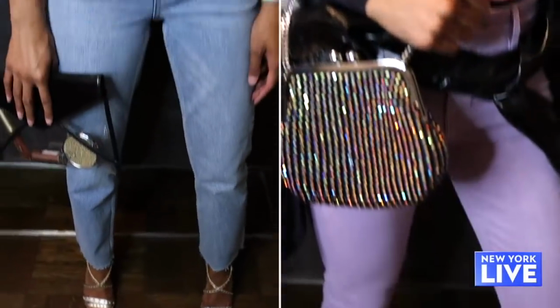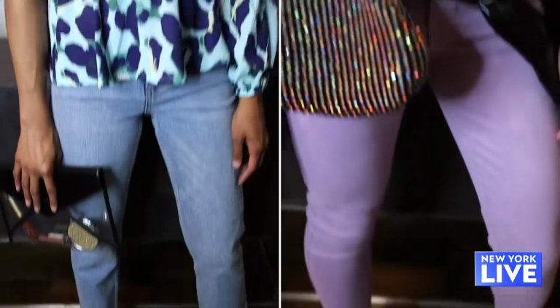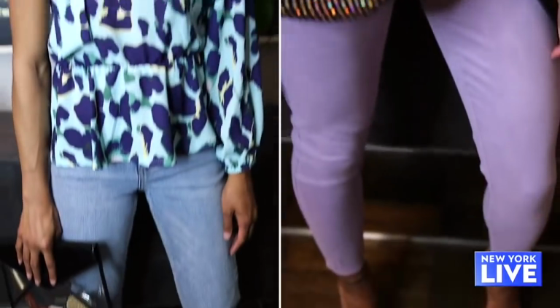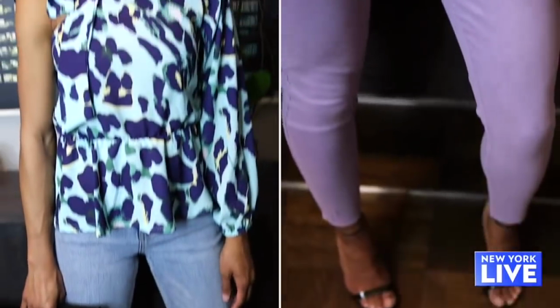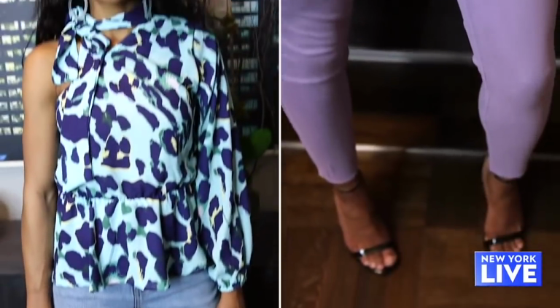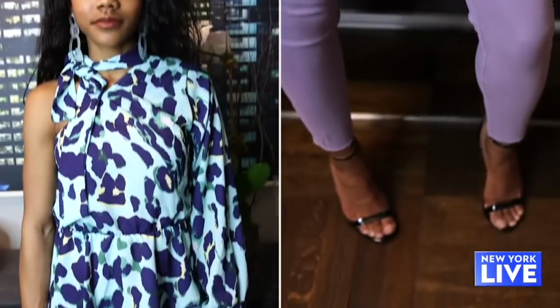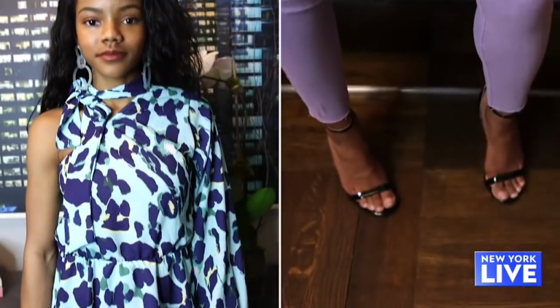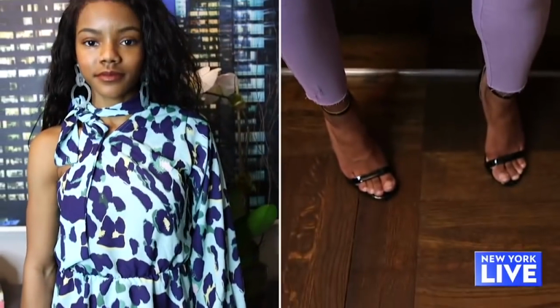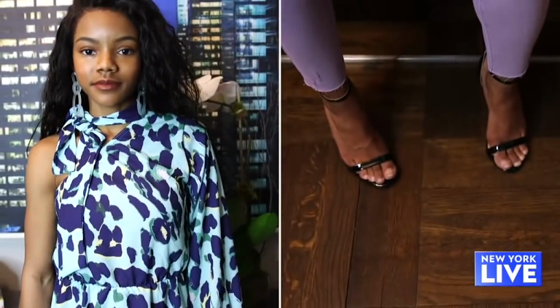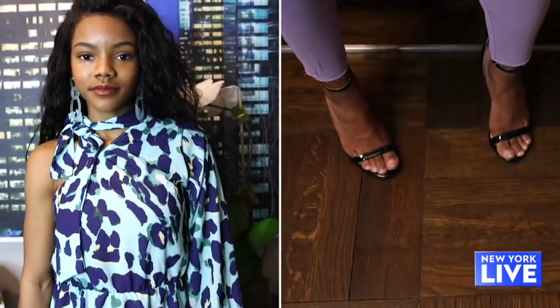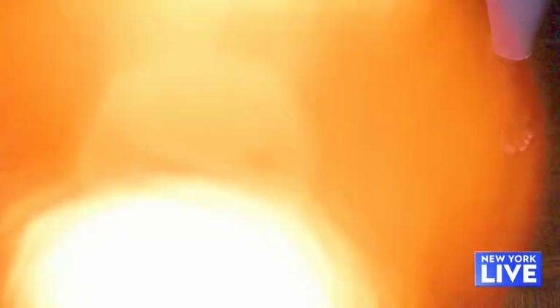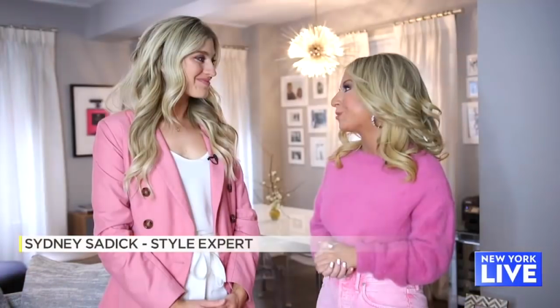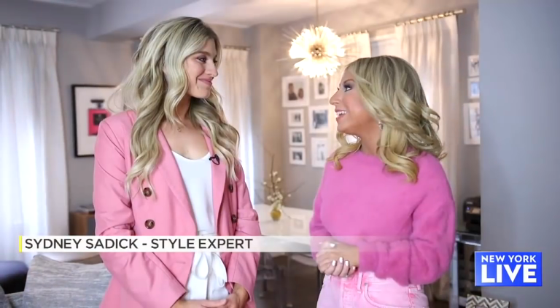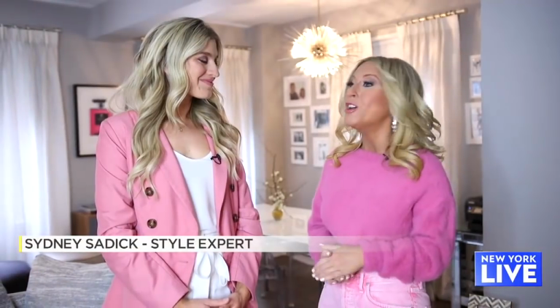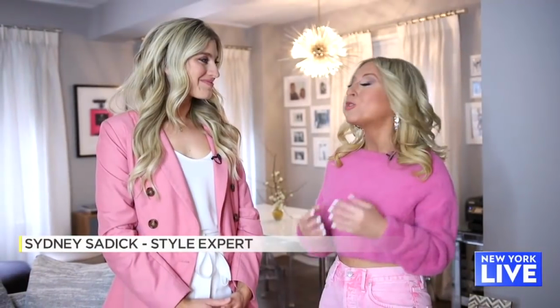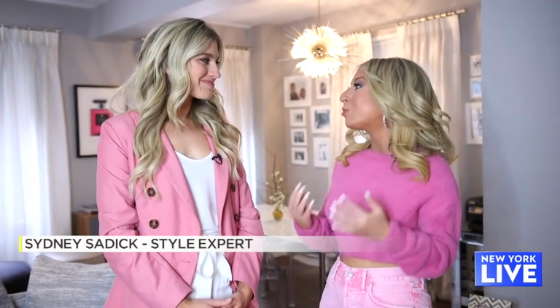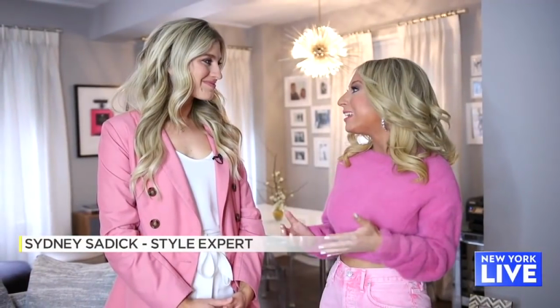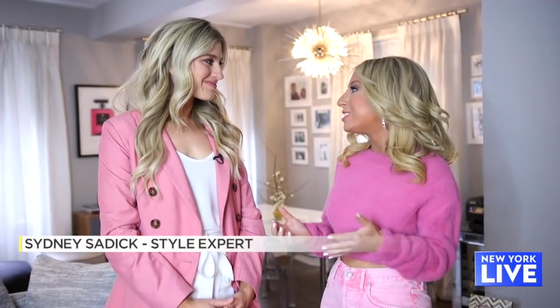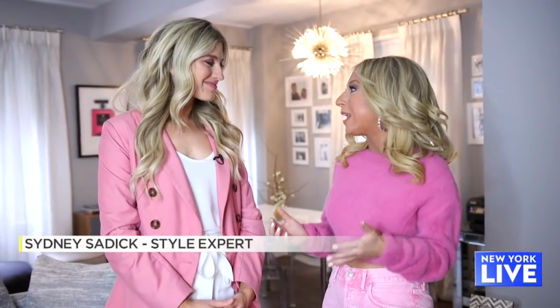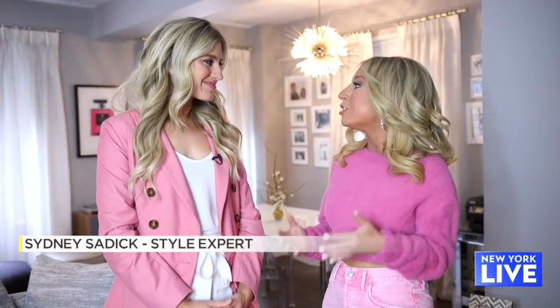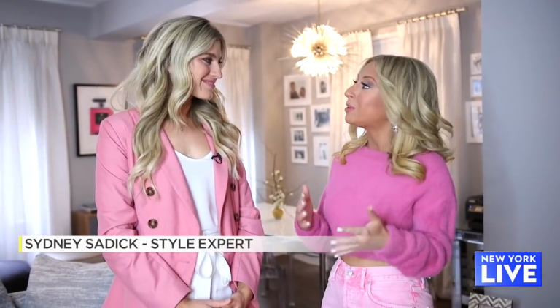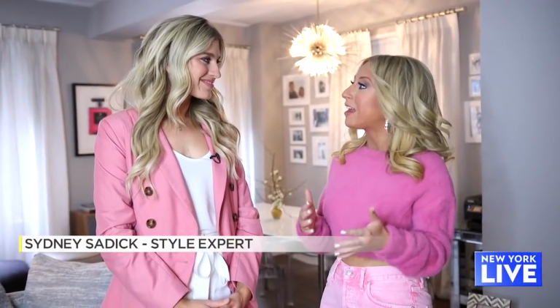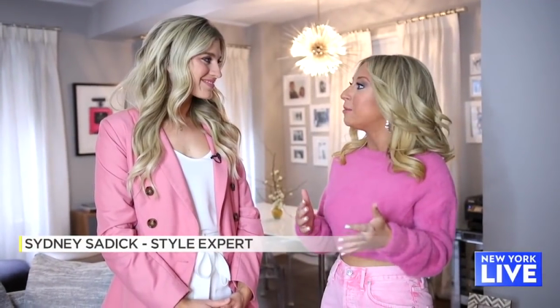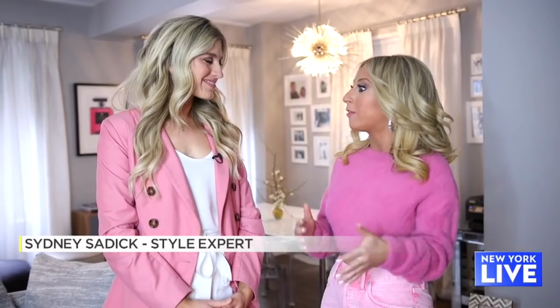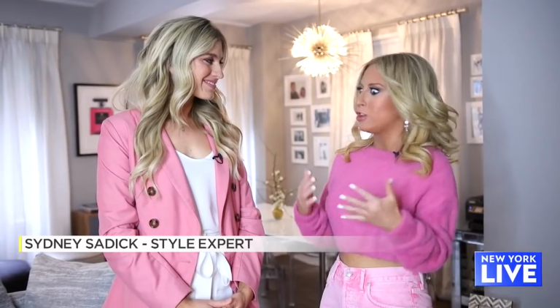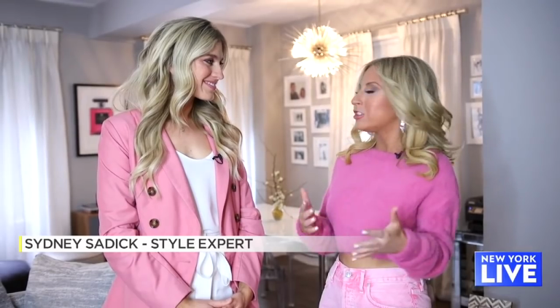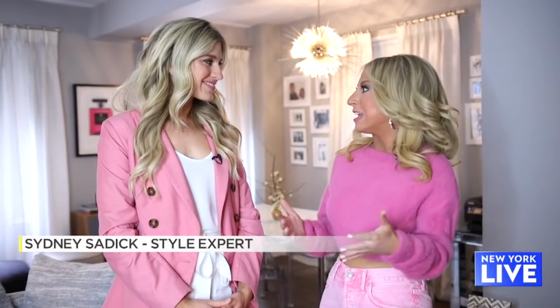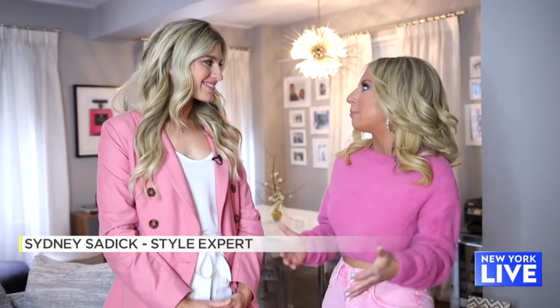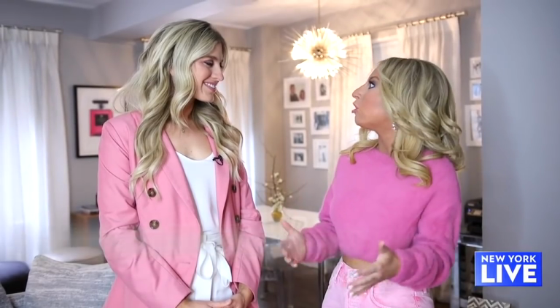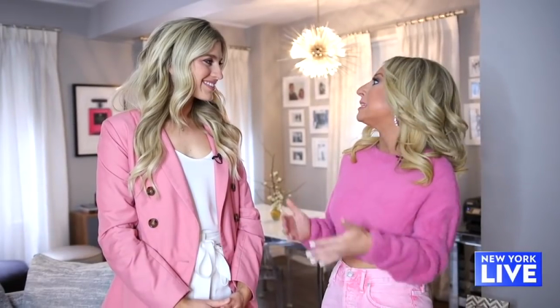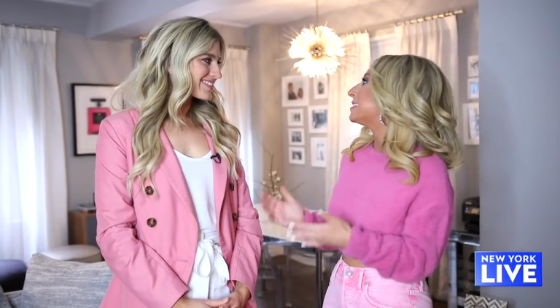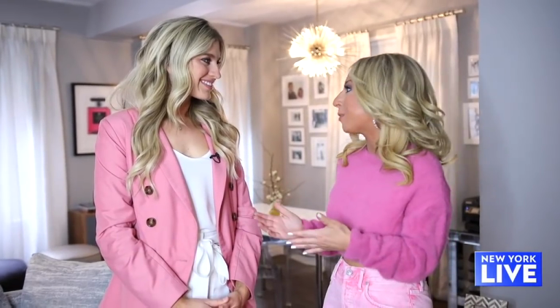Denim really does make up a huge part of our wardrobes, right? So there are some really easy ways to carry them on for not just day and night, but also into summer.